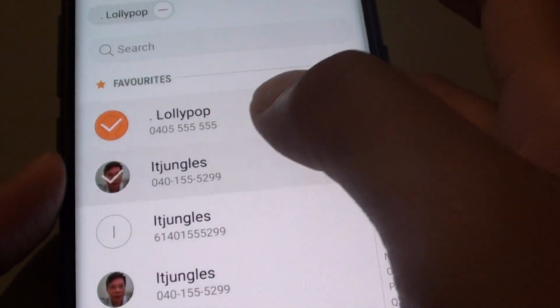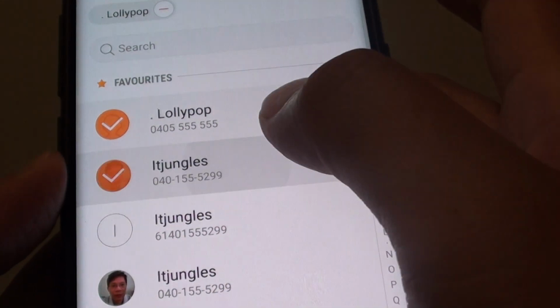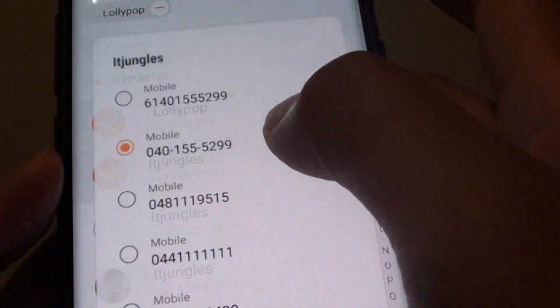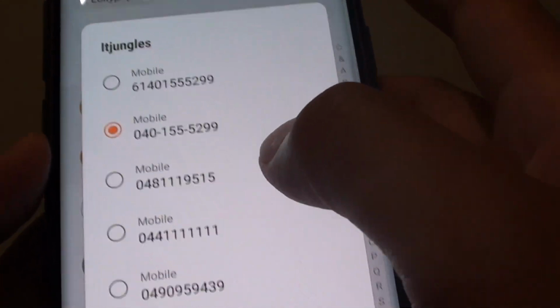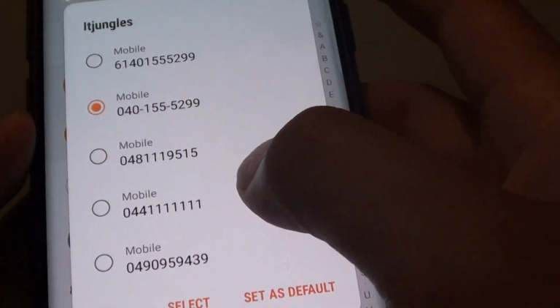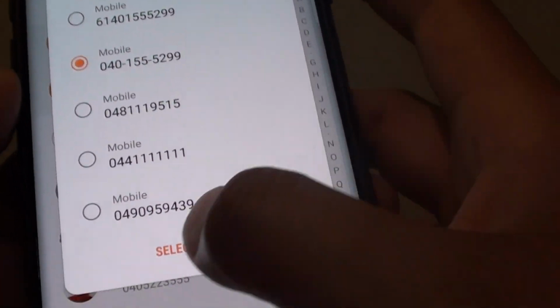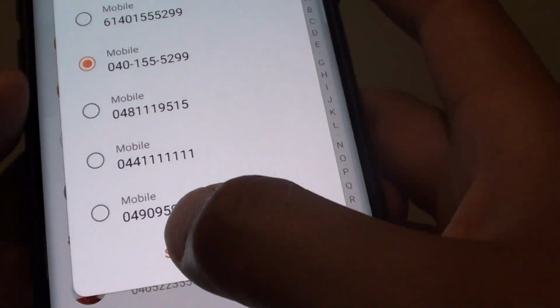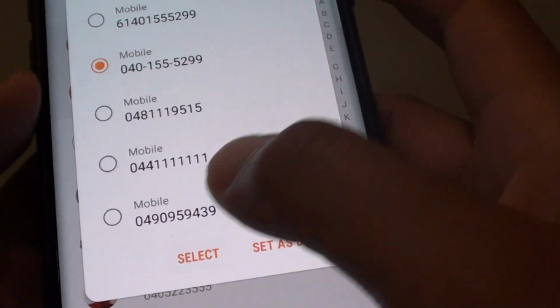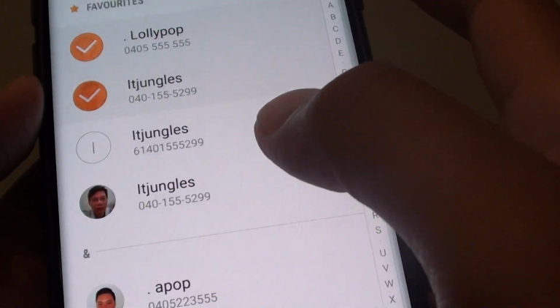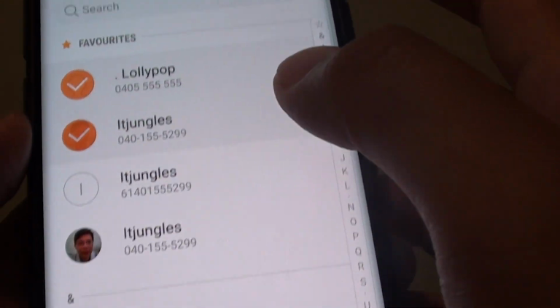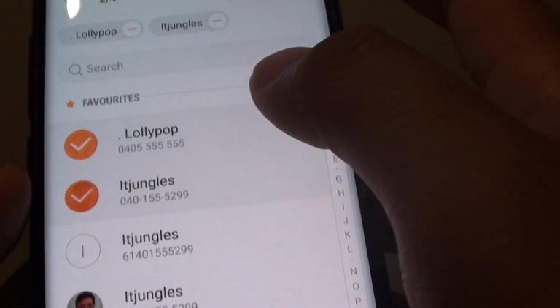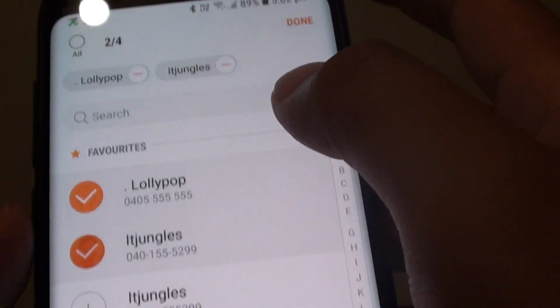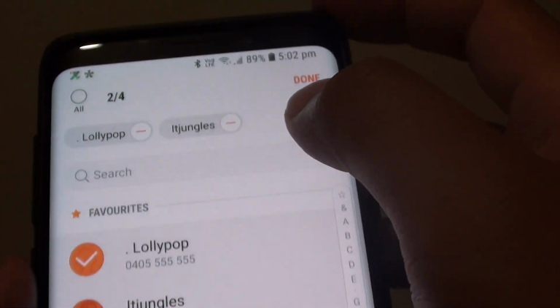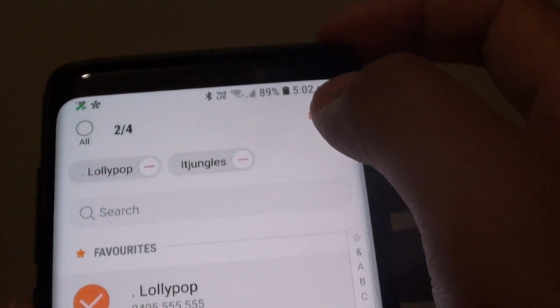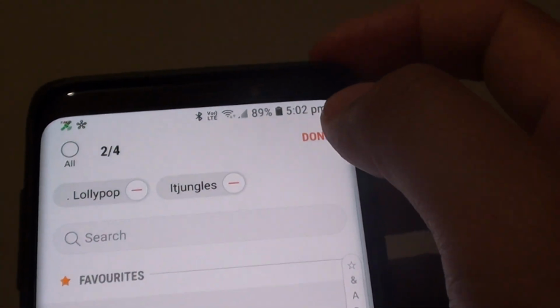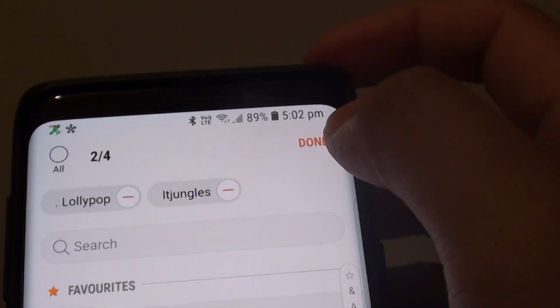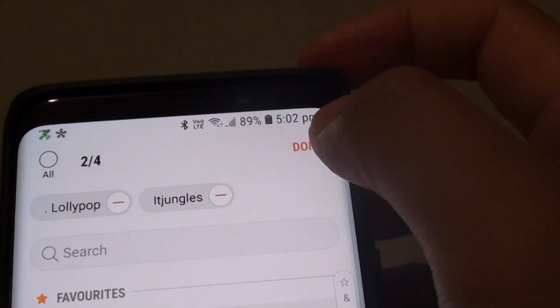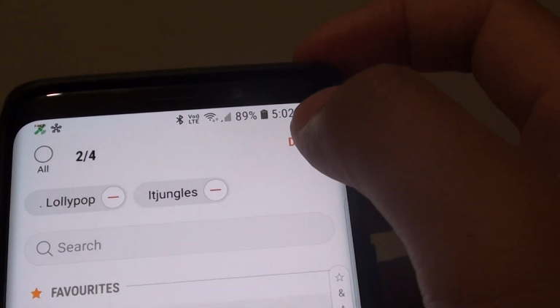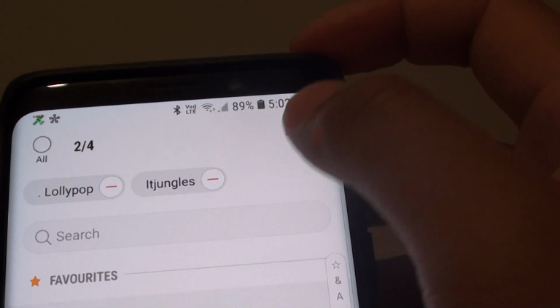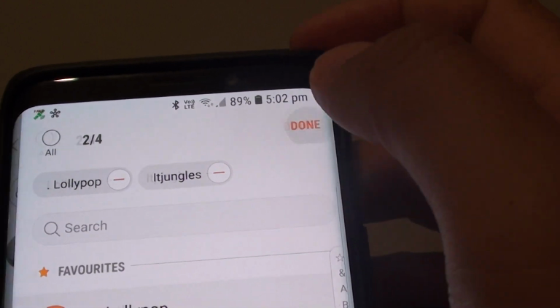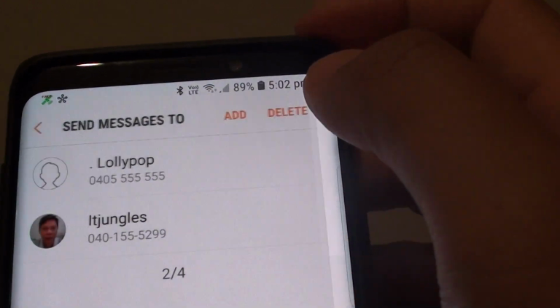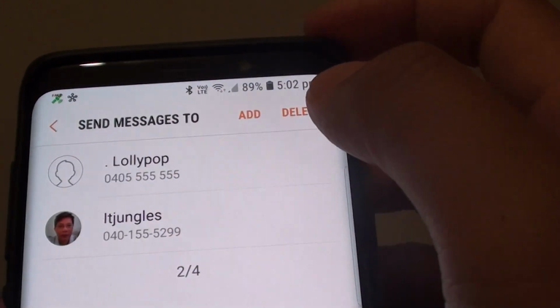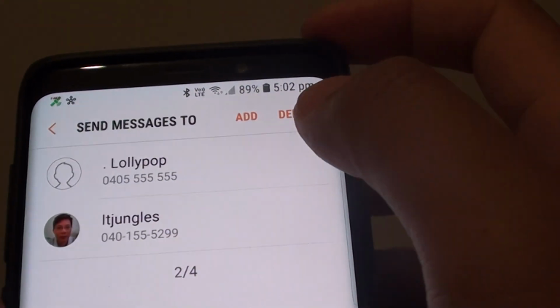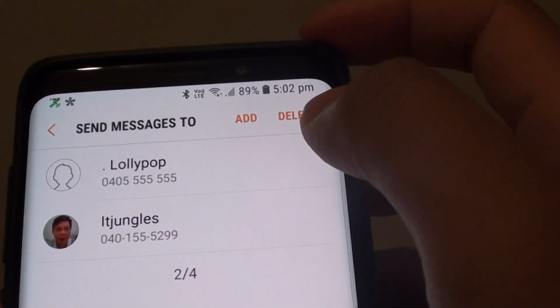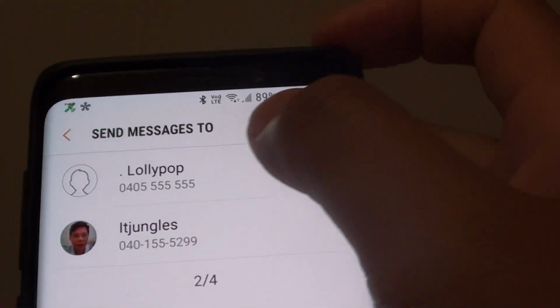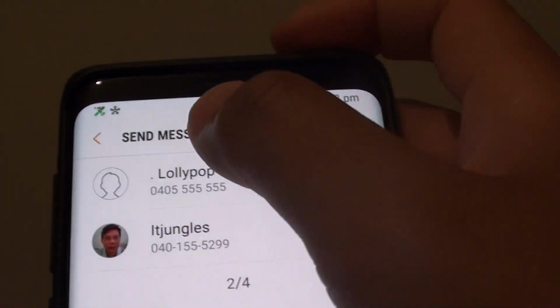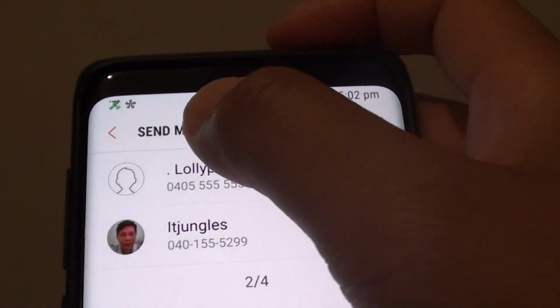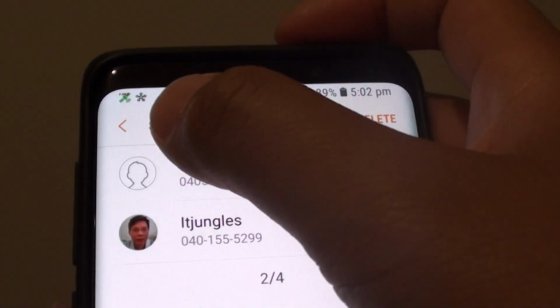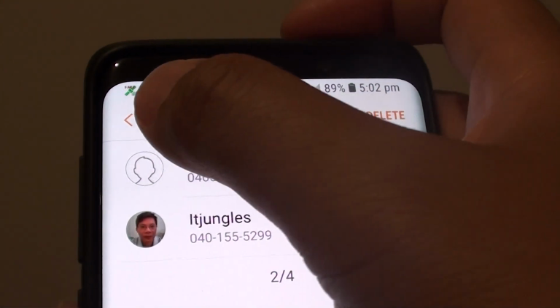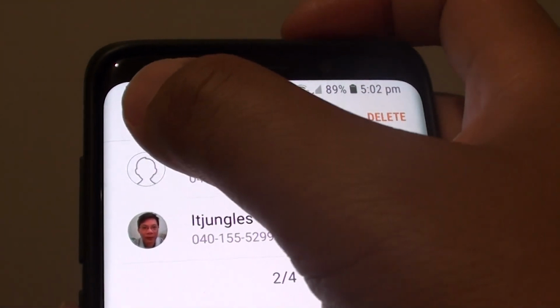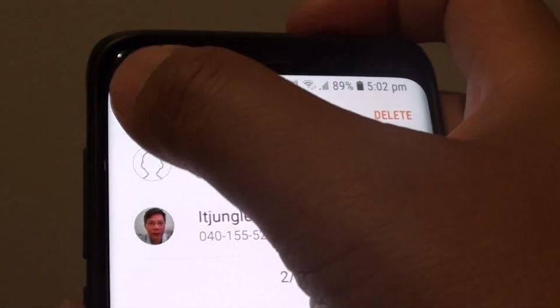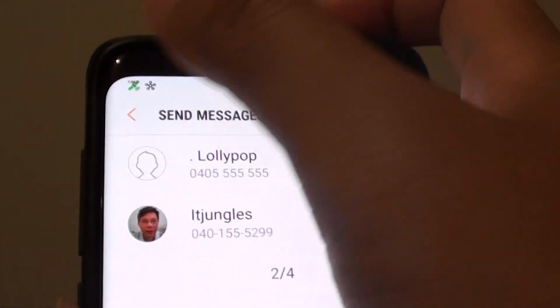Here I will choose two contacts. Then tap on the Done button. Then tap on the Back key to go back.